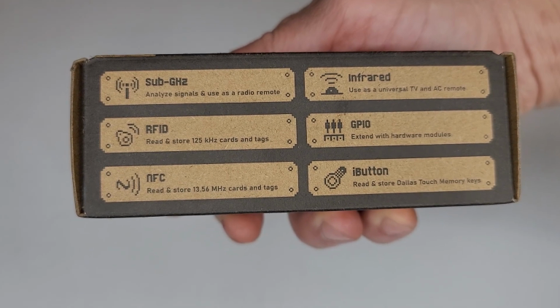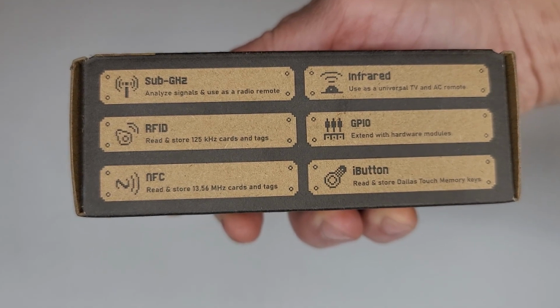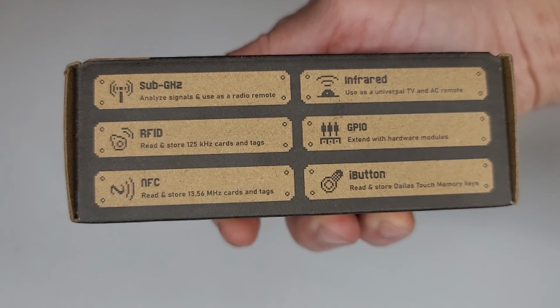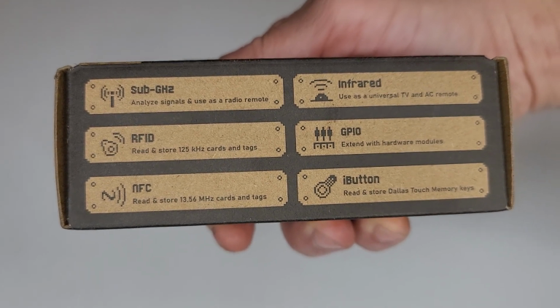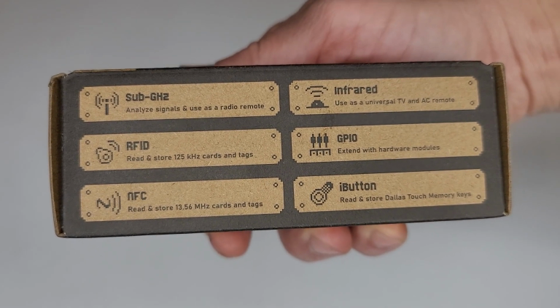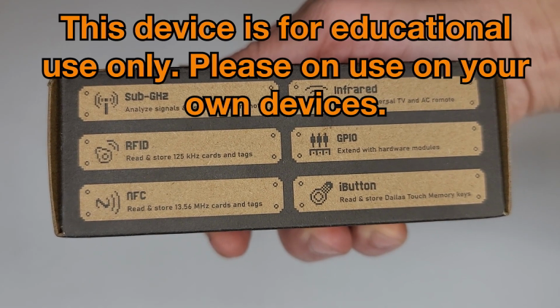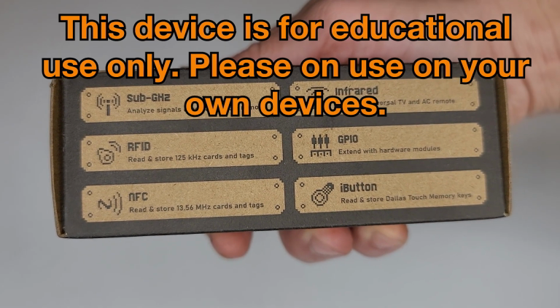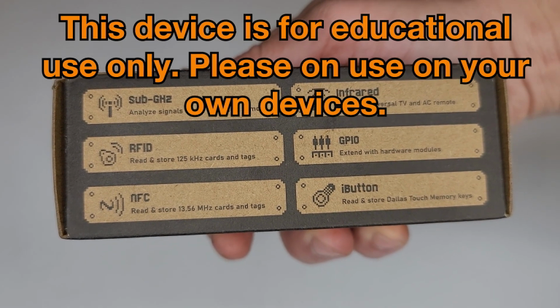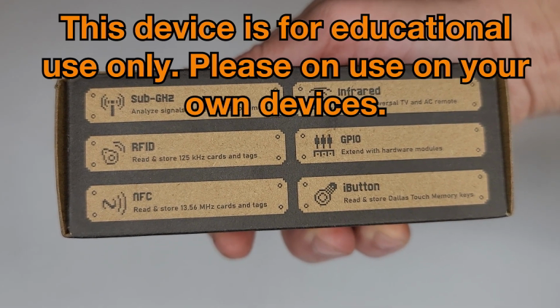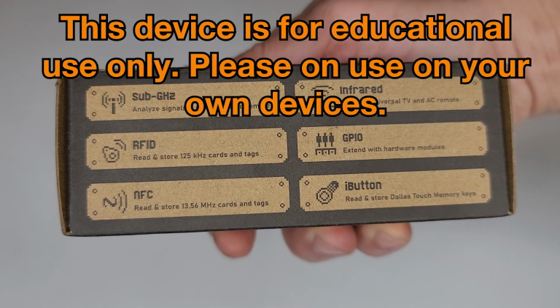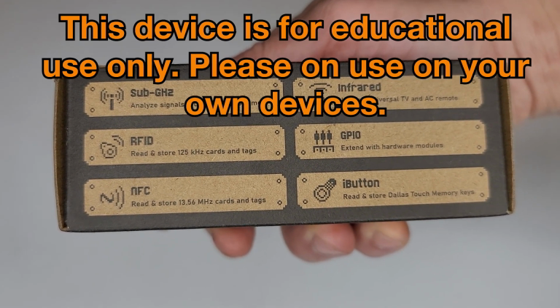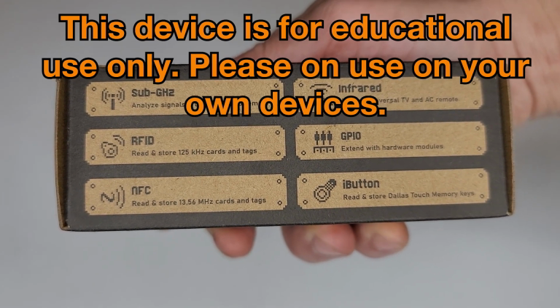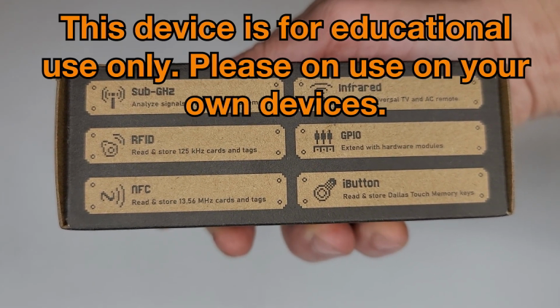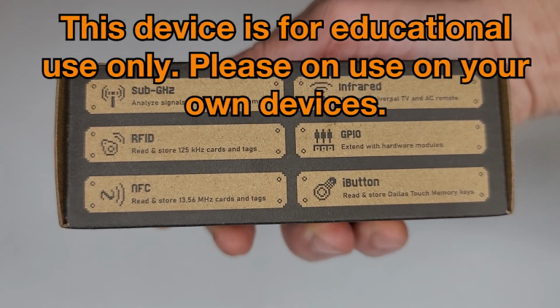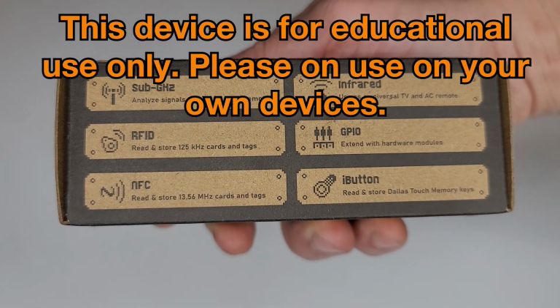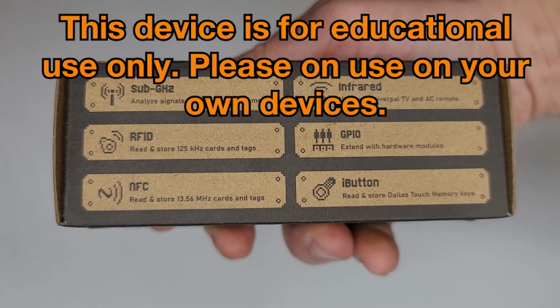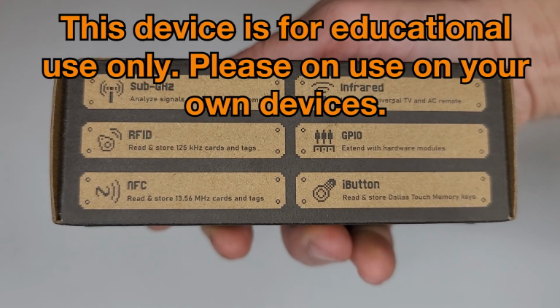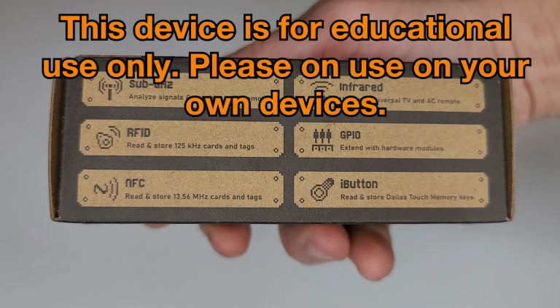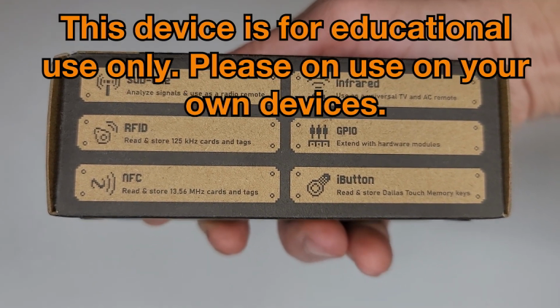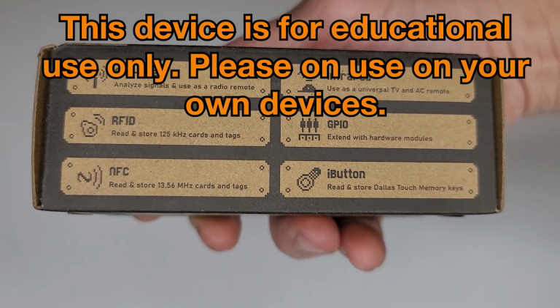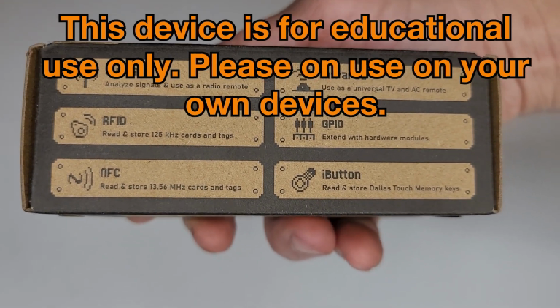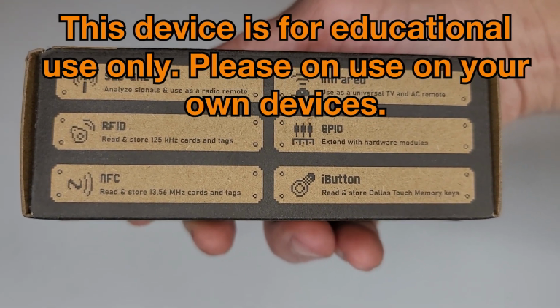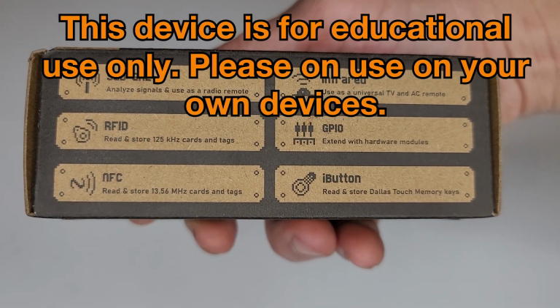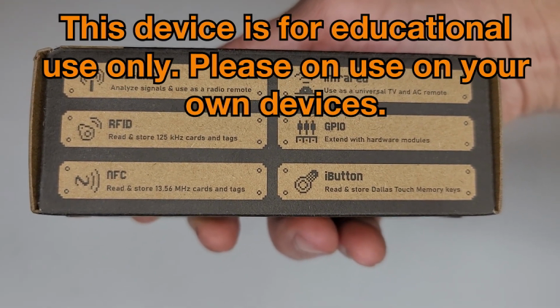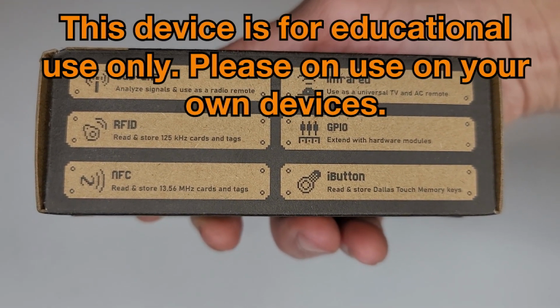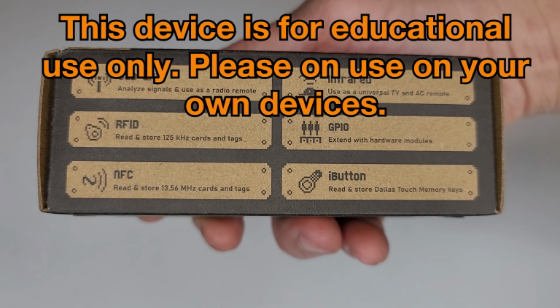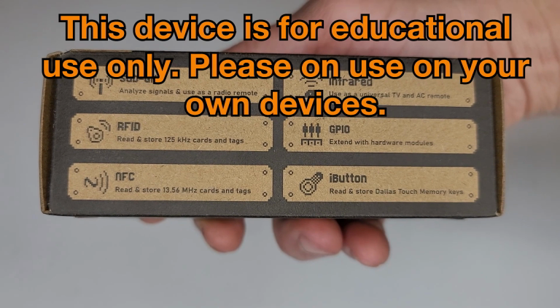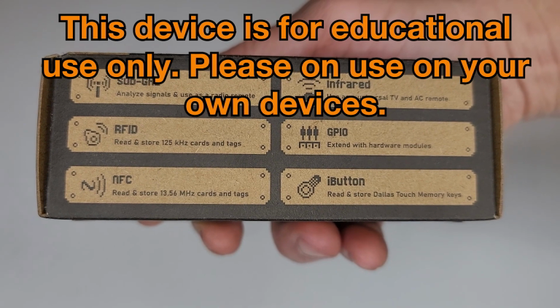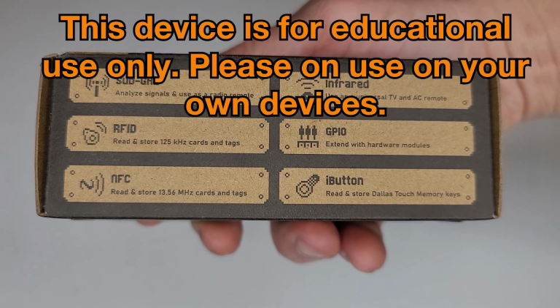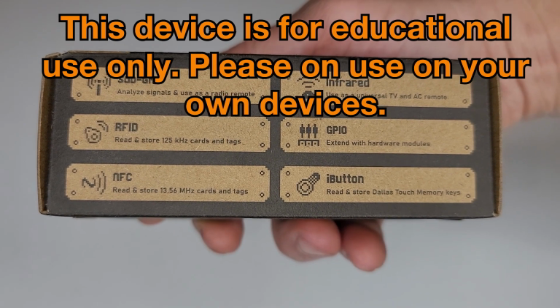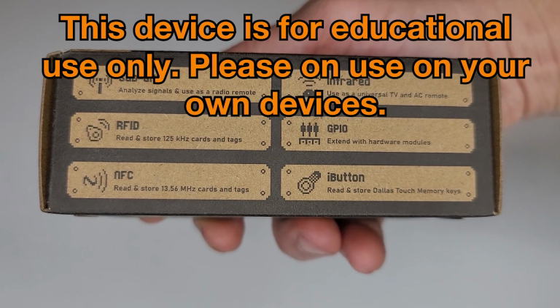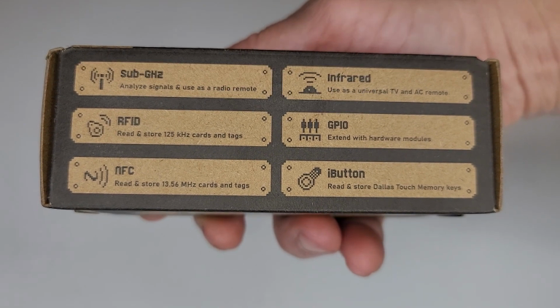Warning: this device is for educational use only. Please use it on your own devices.